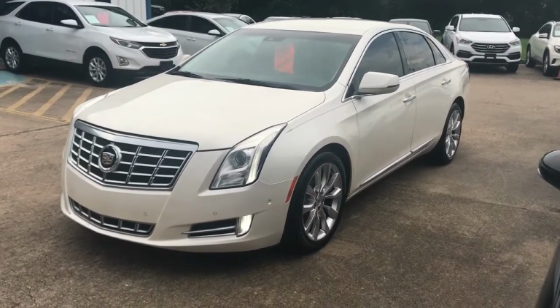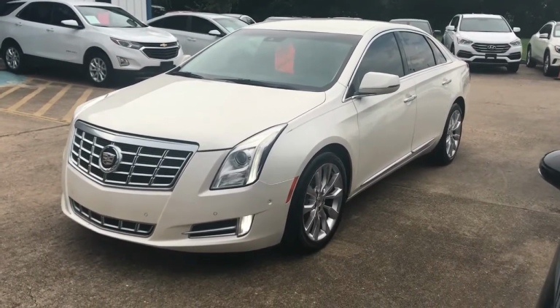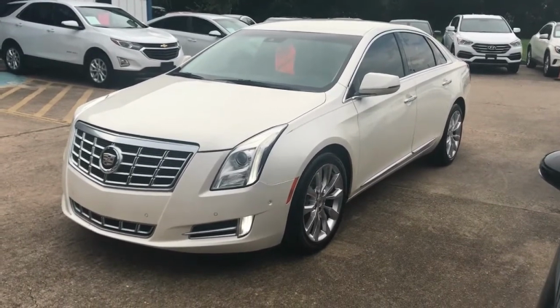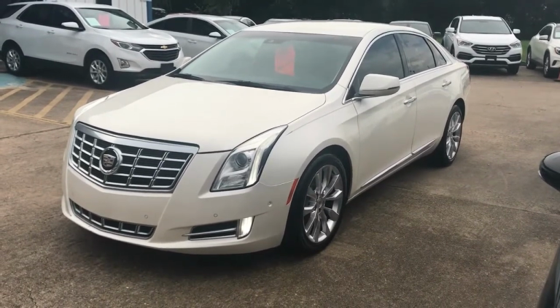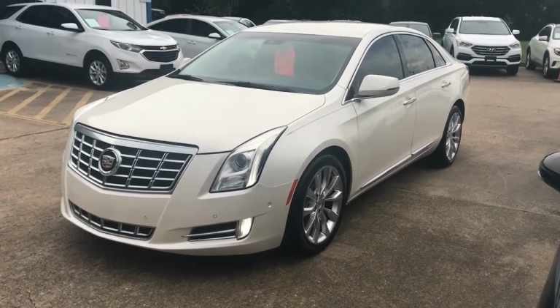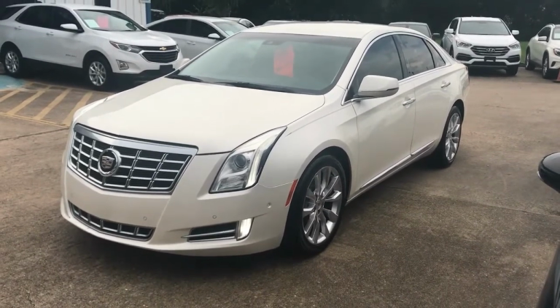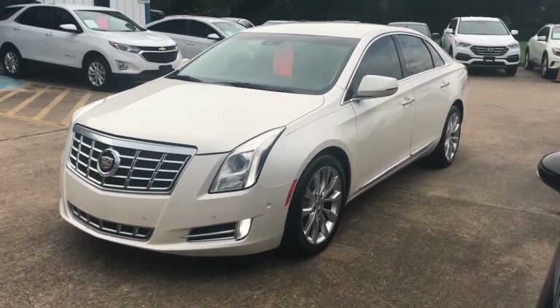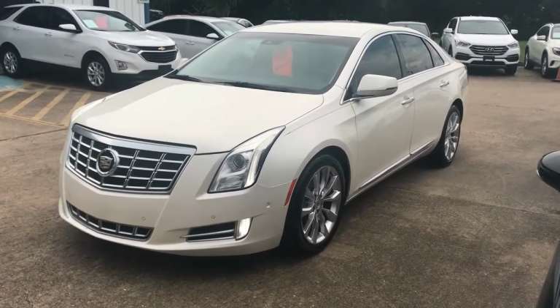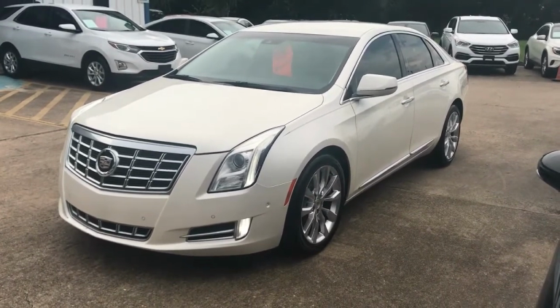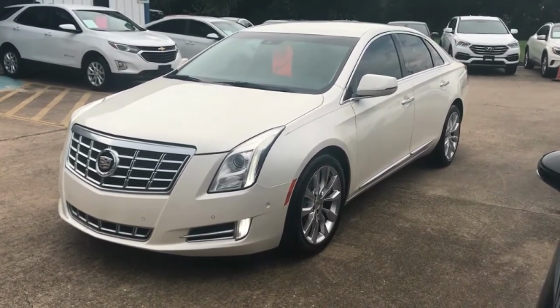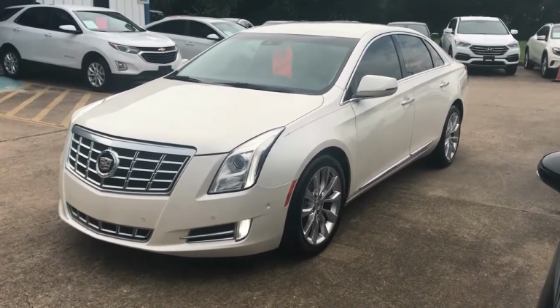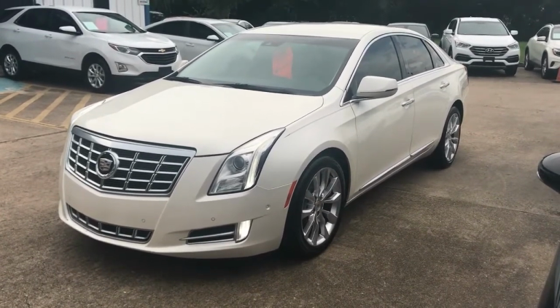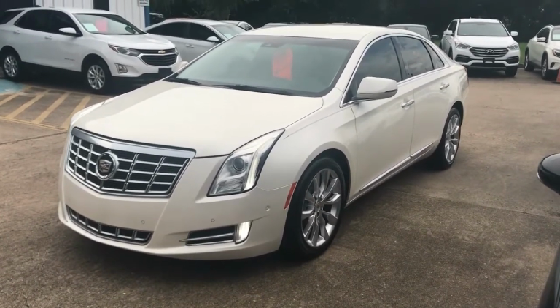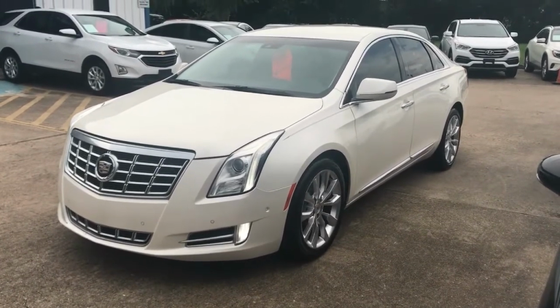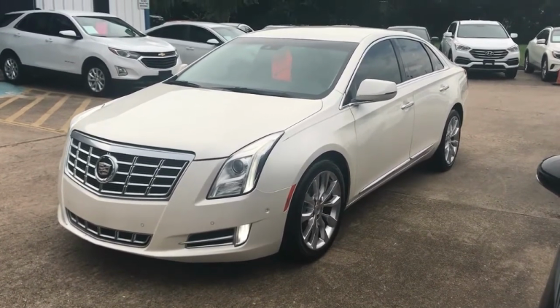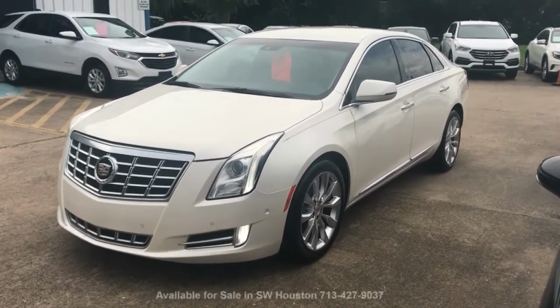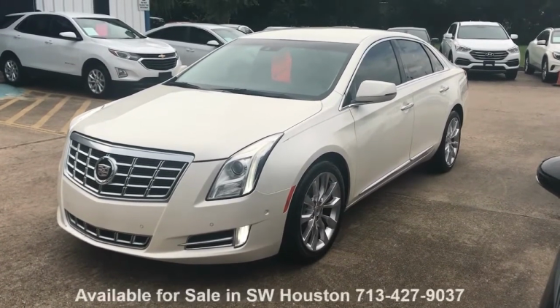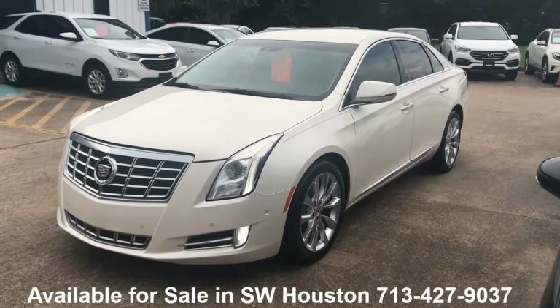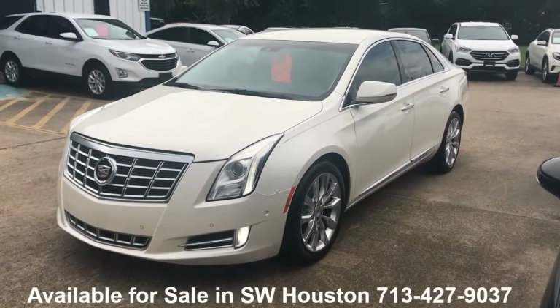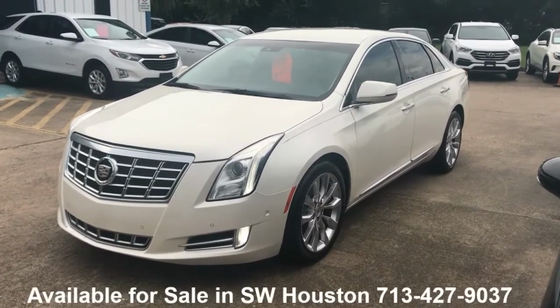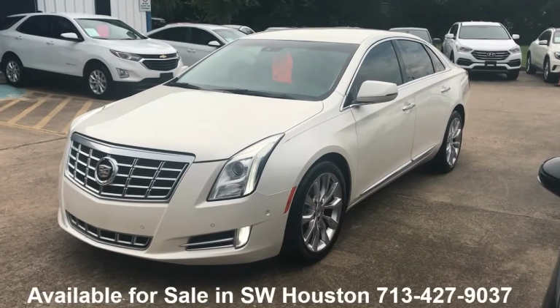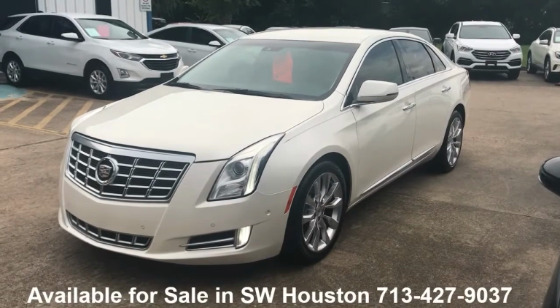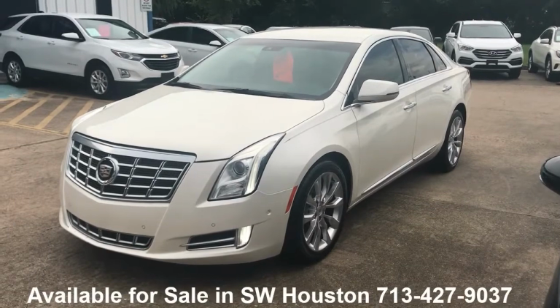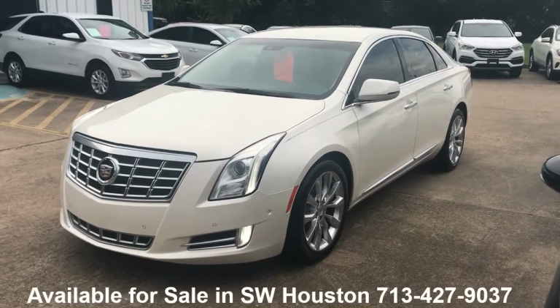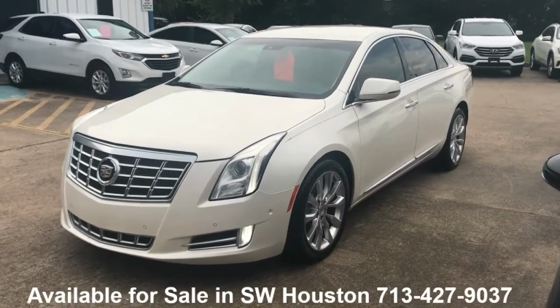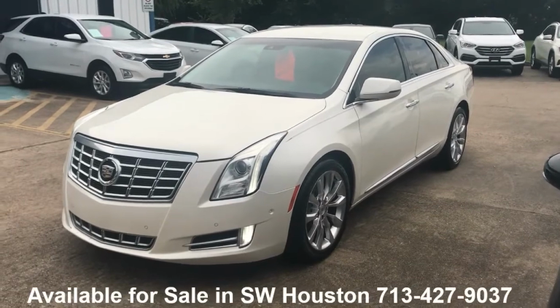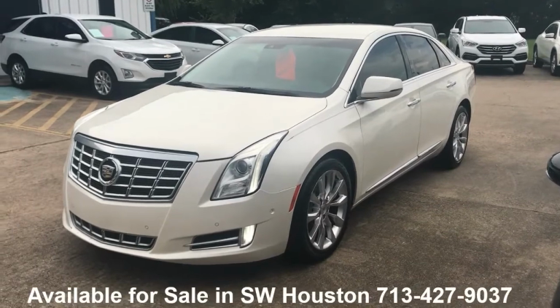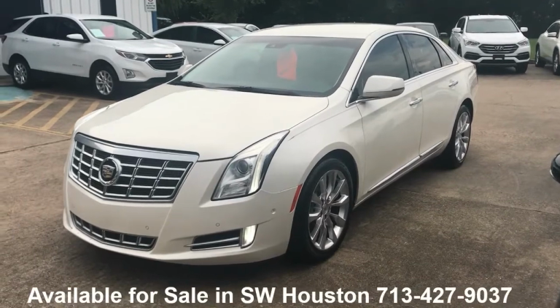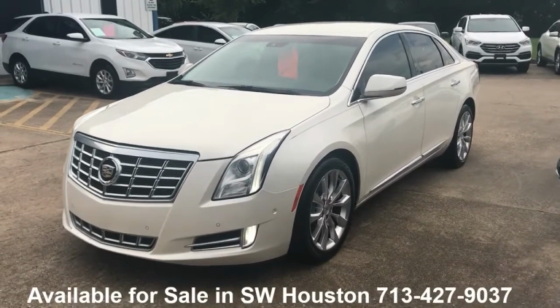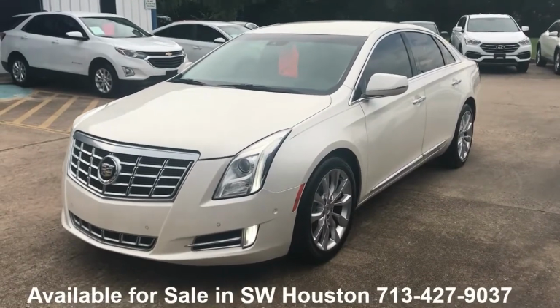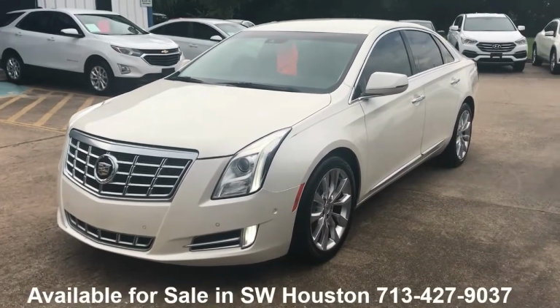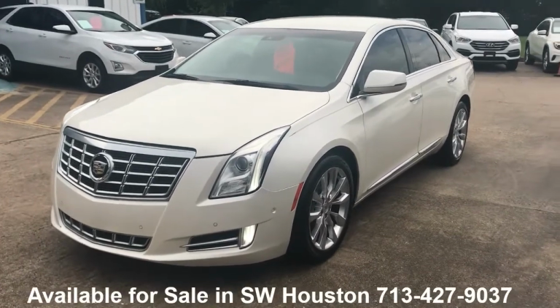2015 Cadillac XTS. This is just a quick overview of the vehicle so you can see what it looks like and sounds like.